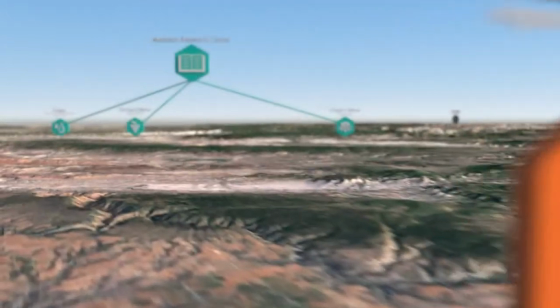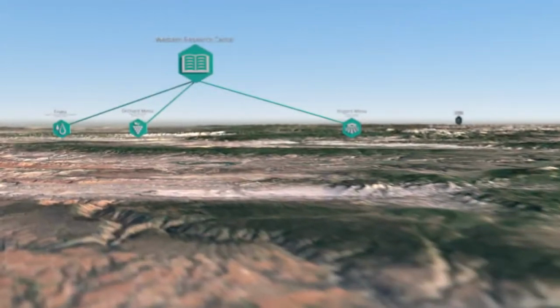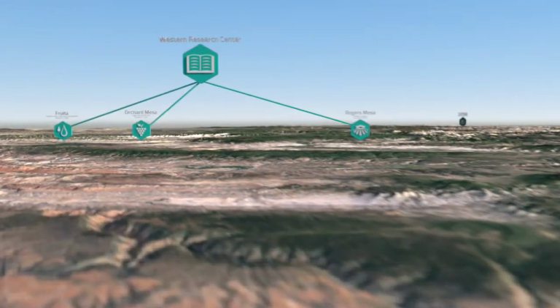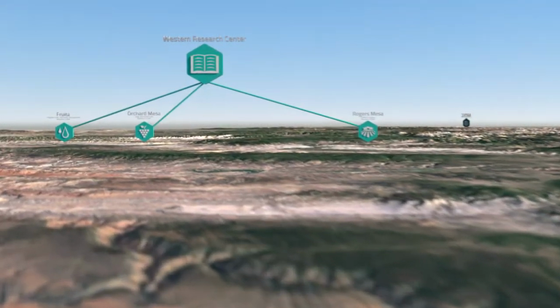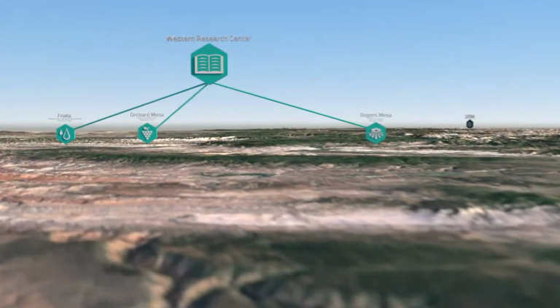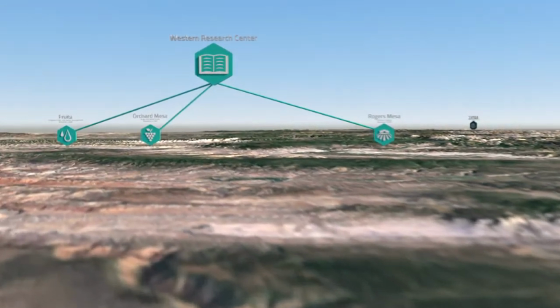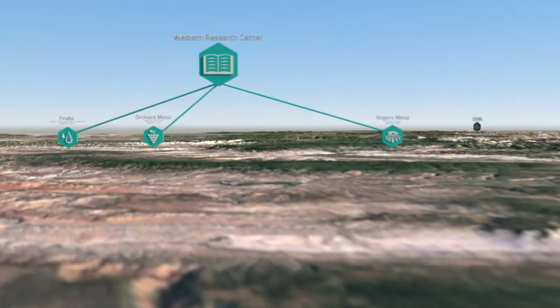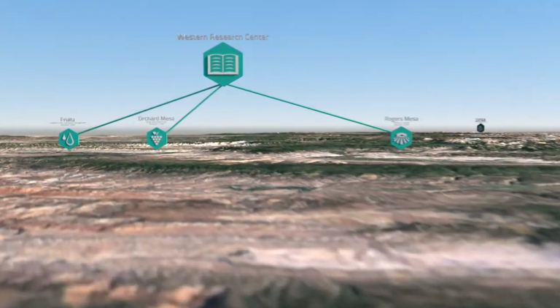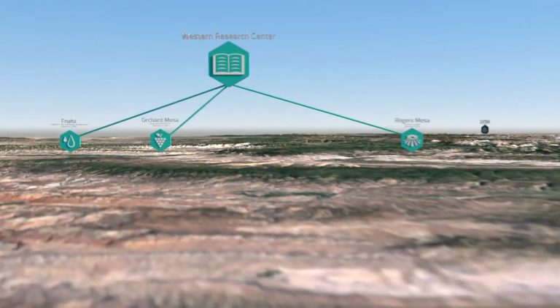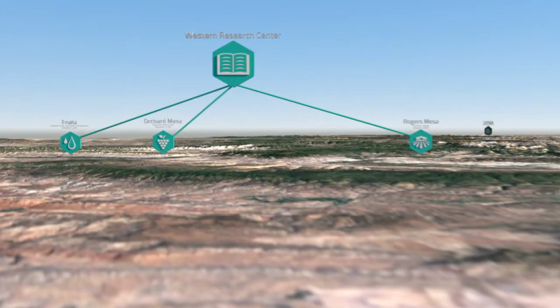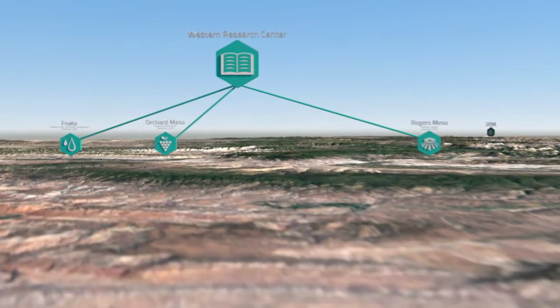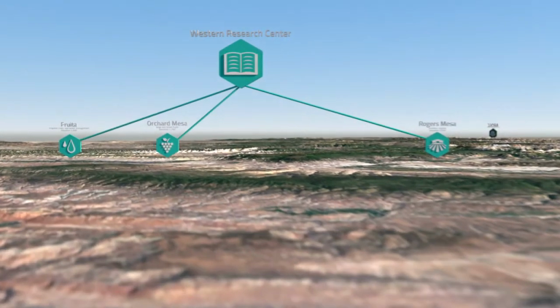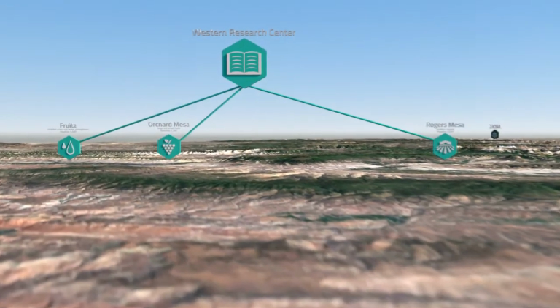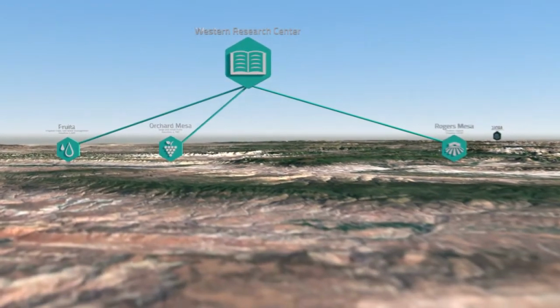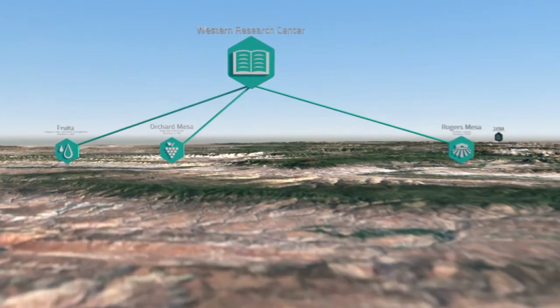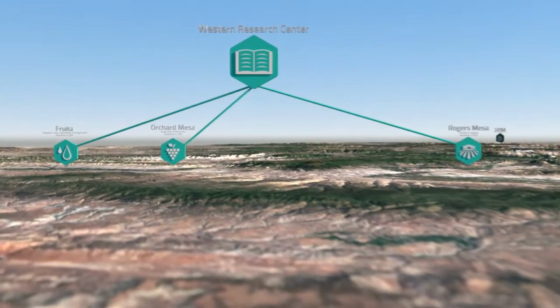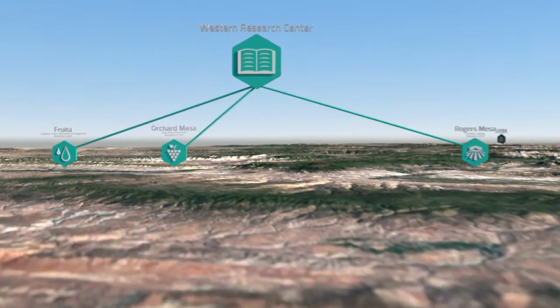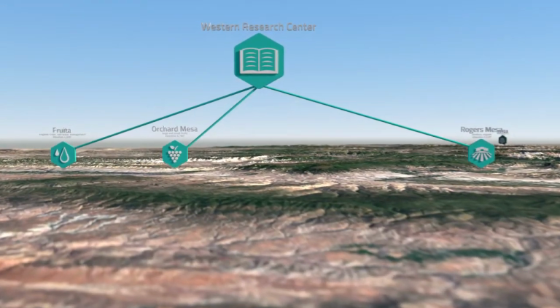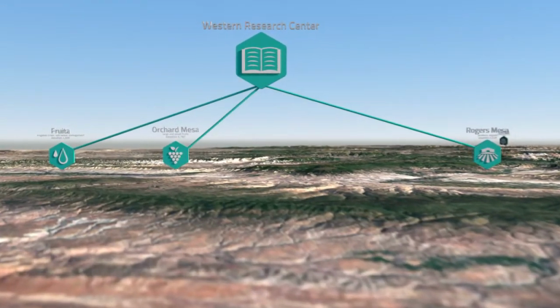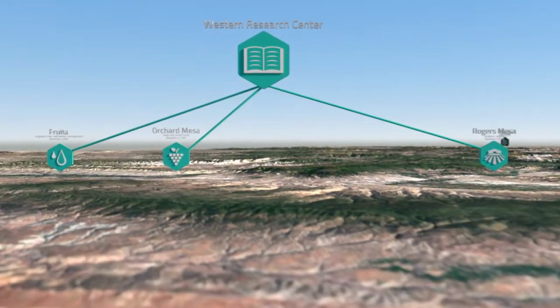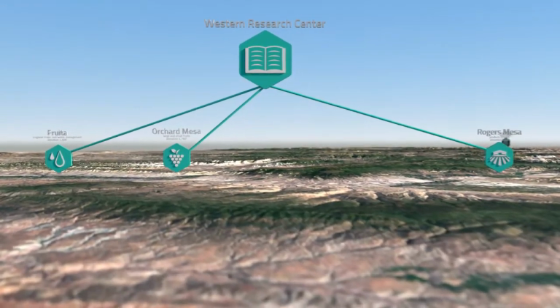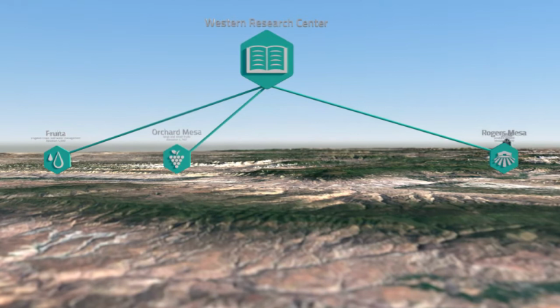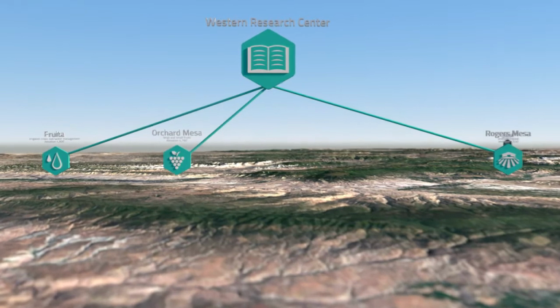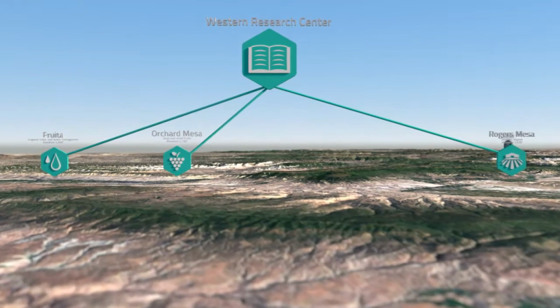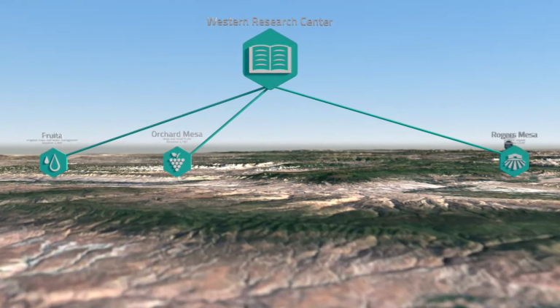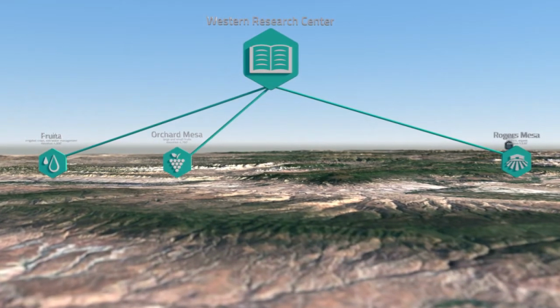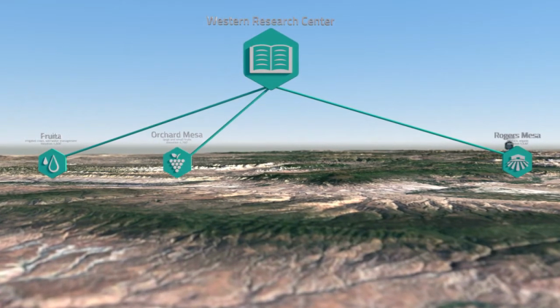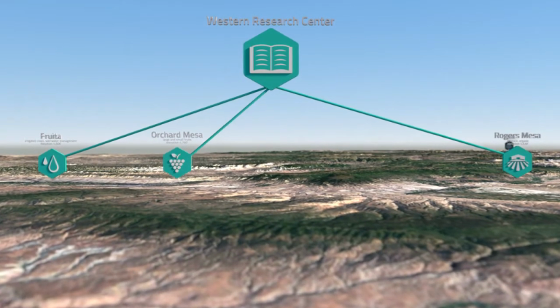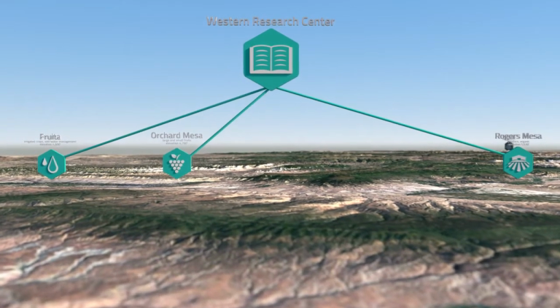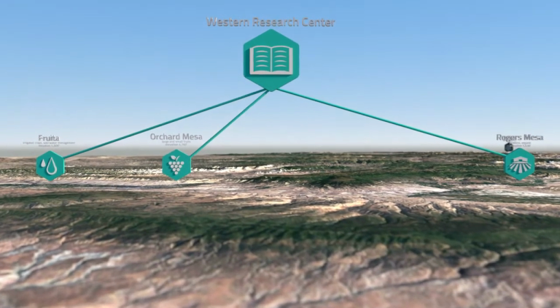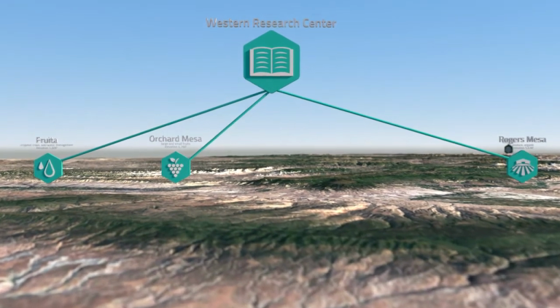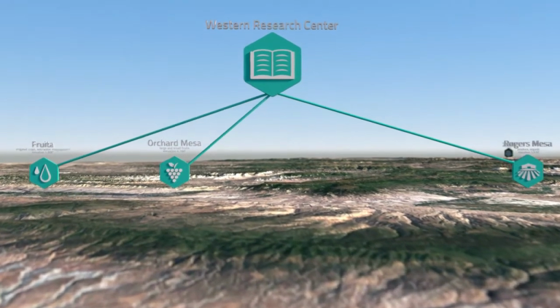The Western Colorado Research Center features three distinct sites: Rogers Mesa, Orchard Mesa, and Fruta.